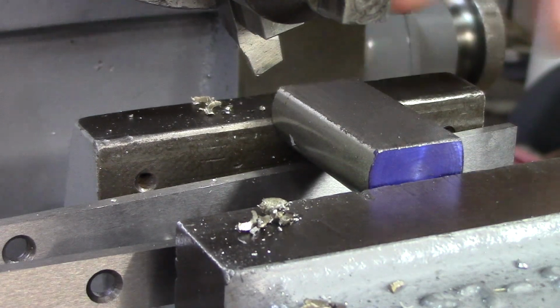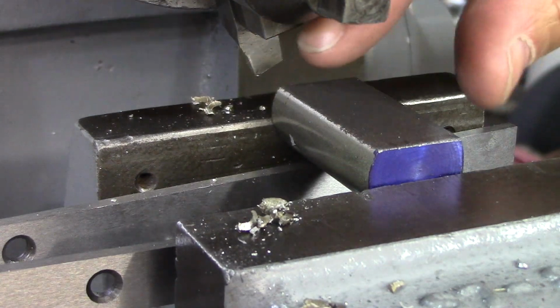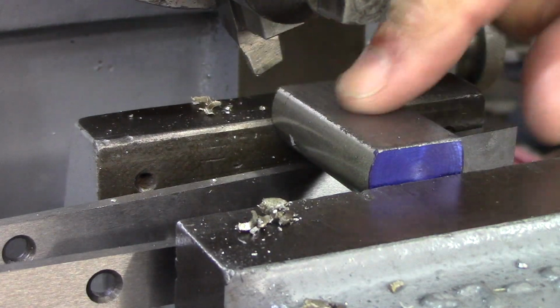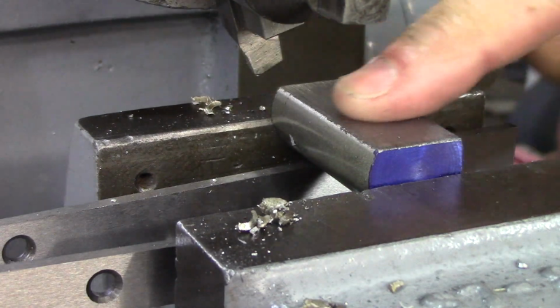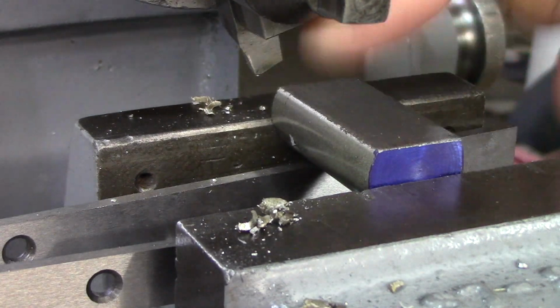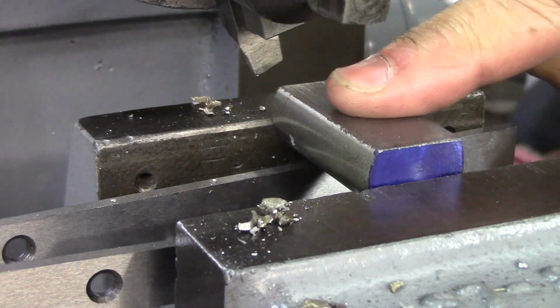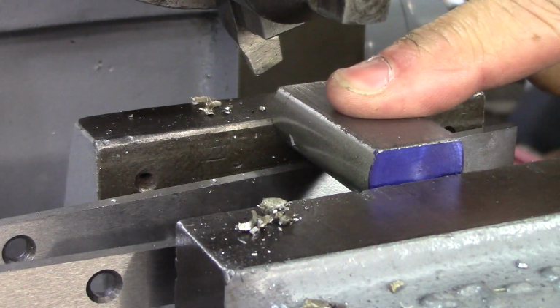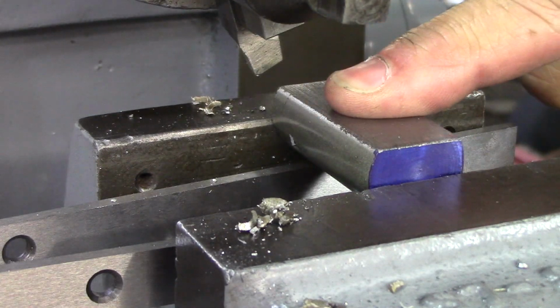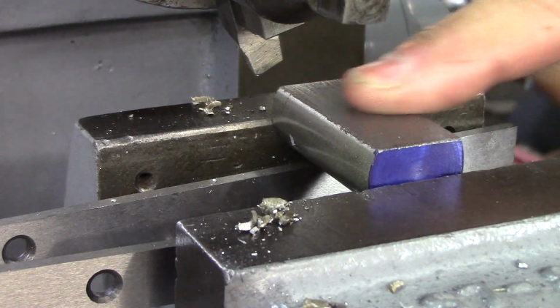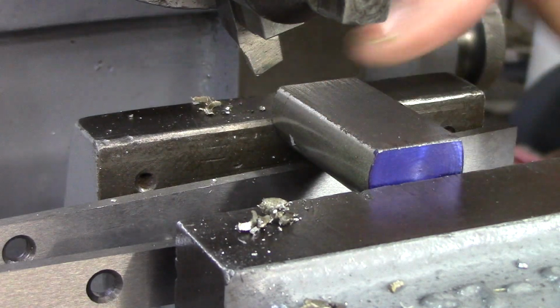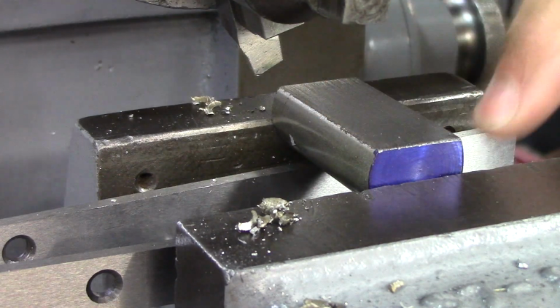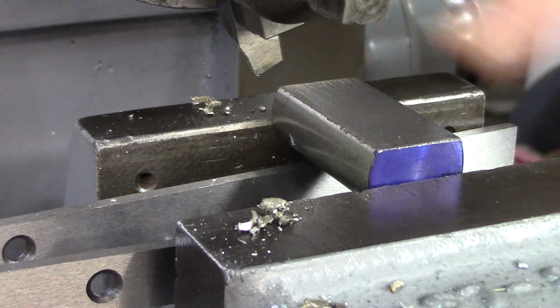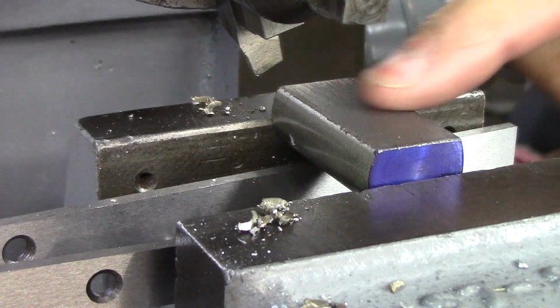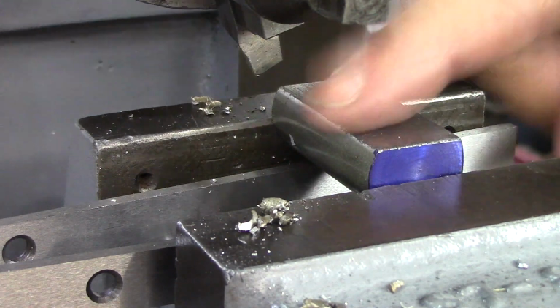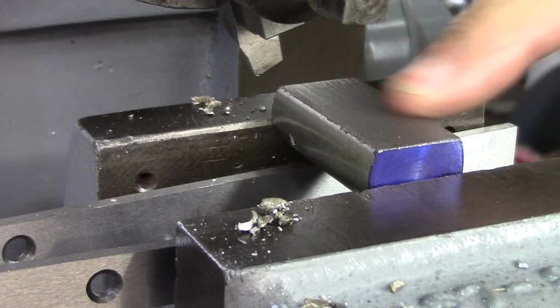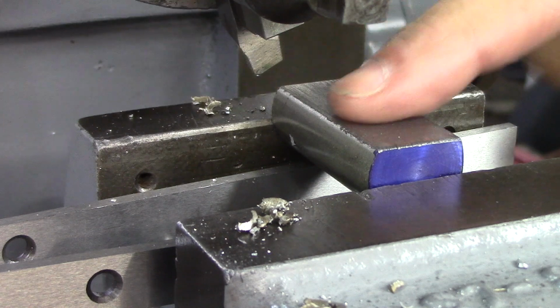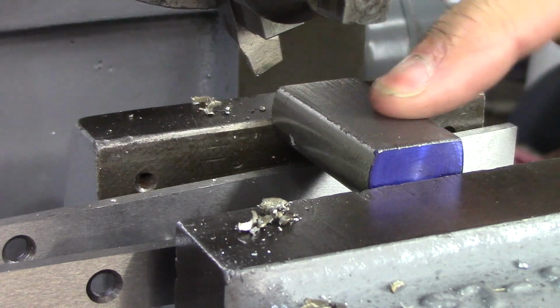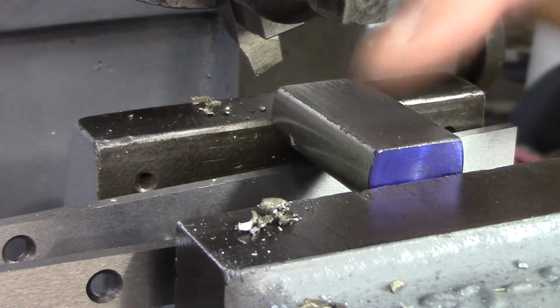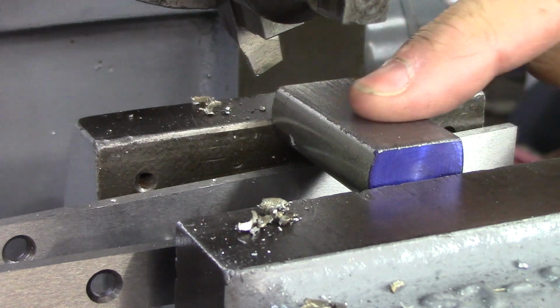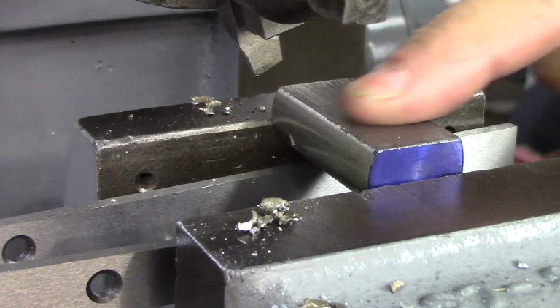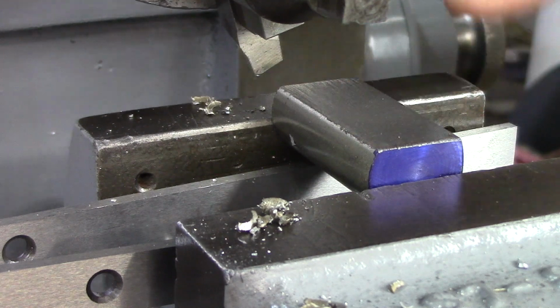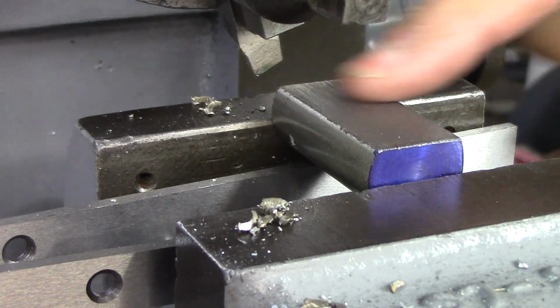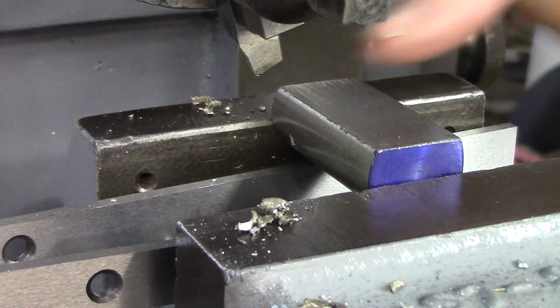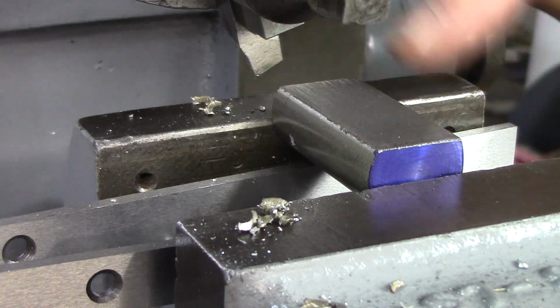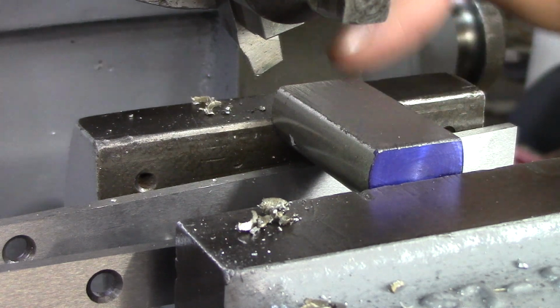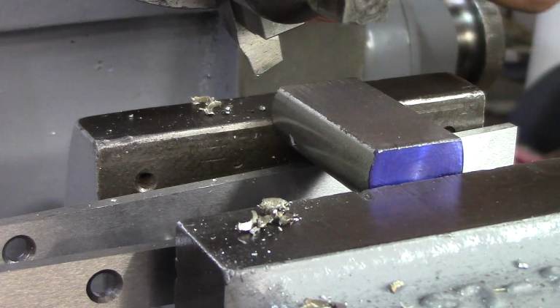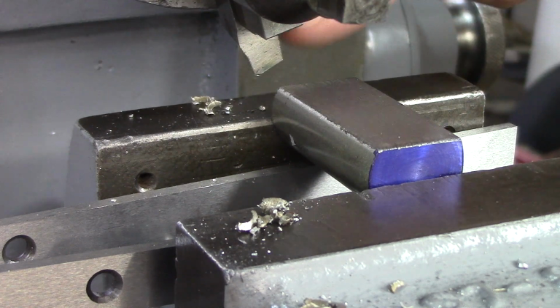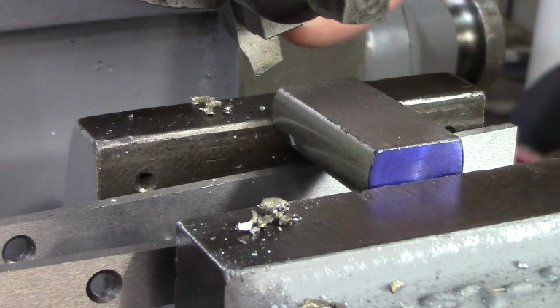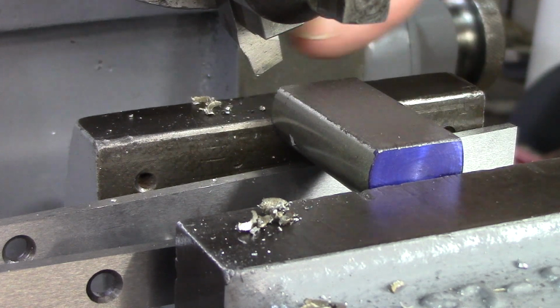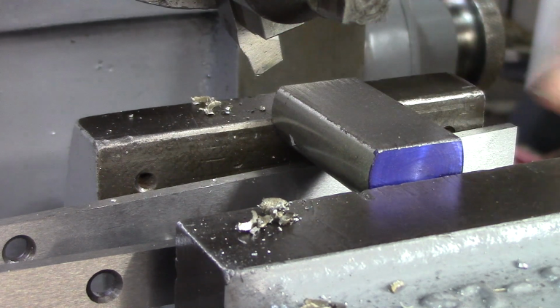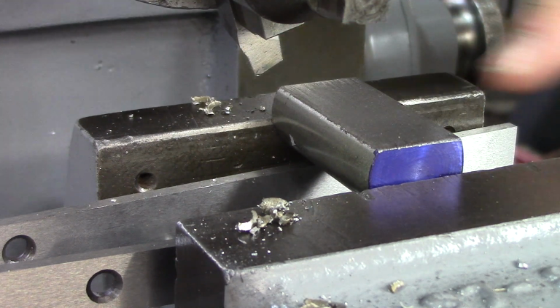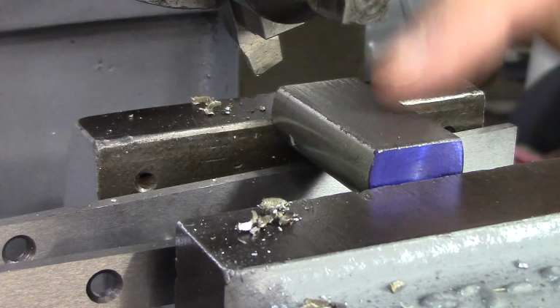So that's that pass. Now we'll flip it over and do the other one. Not a bad surface finish — not perfect — but I'm still learning how to grind tools.